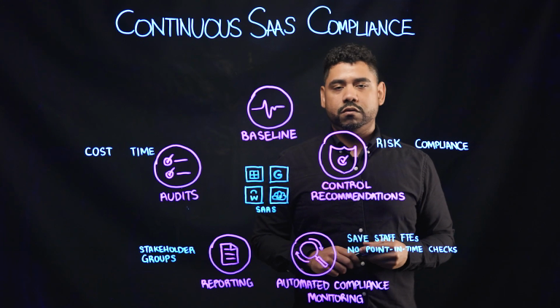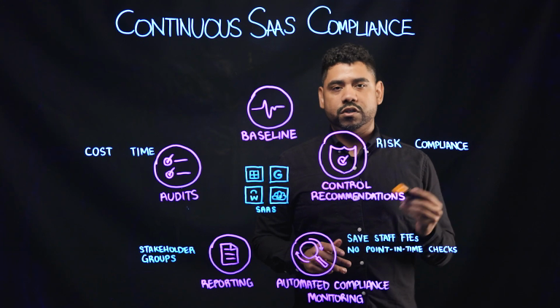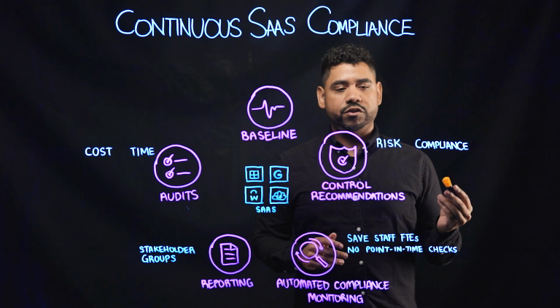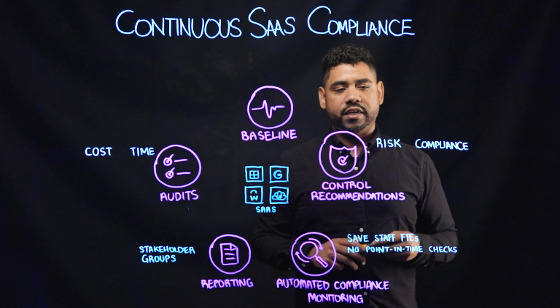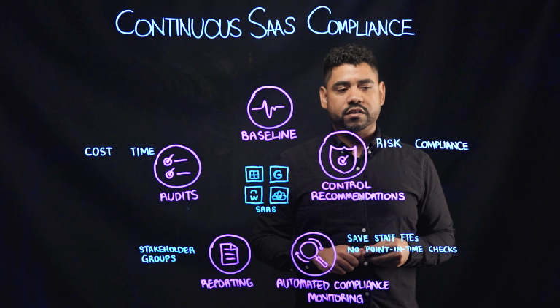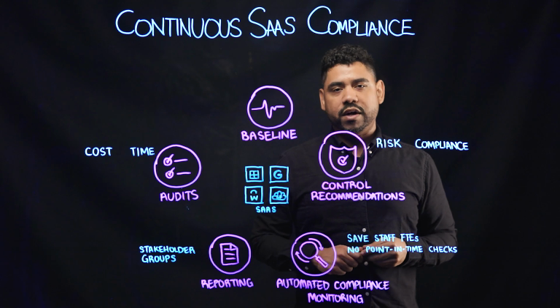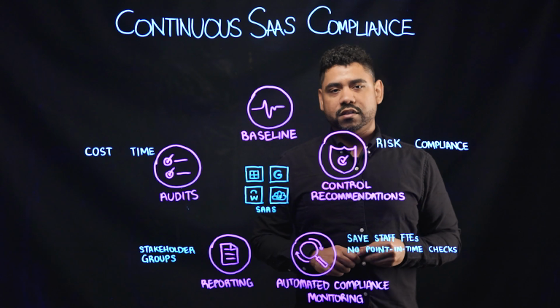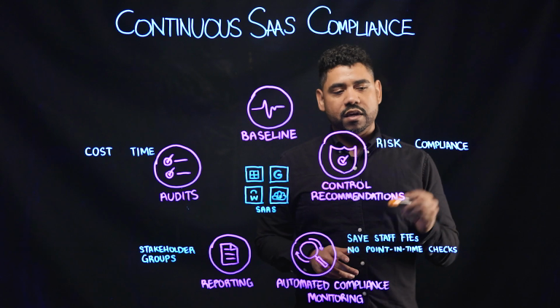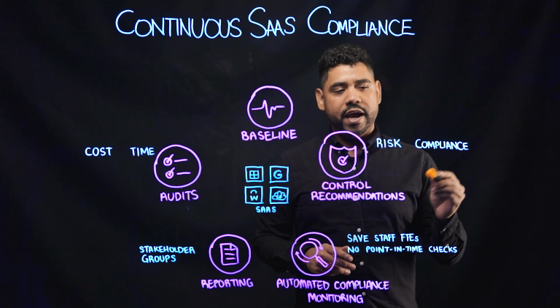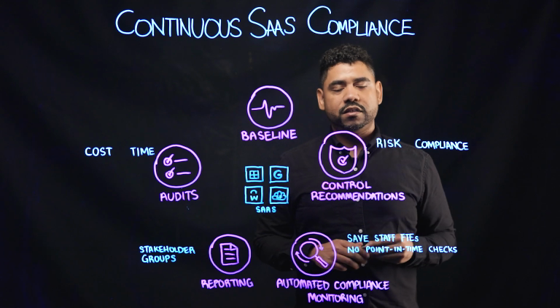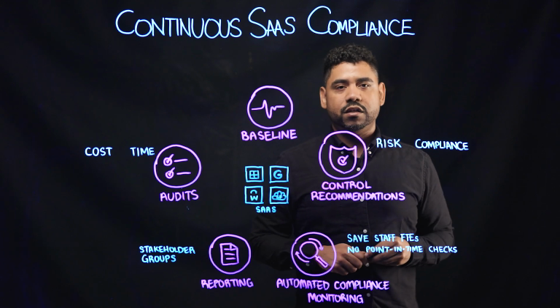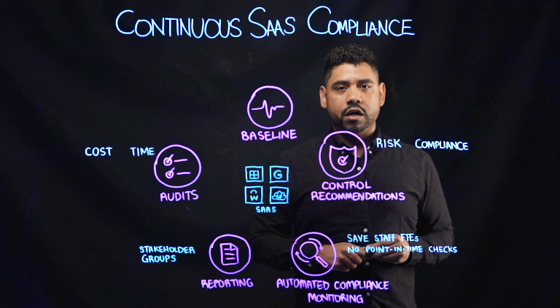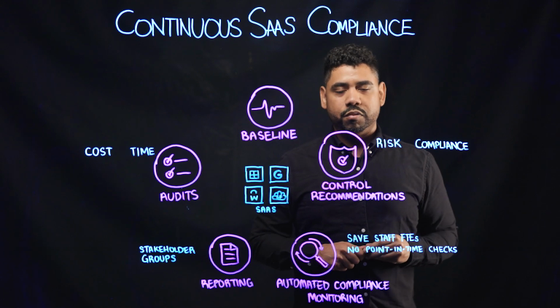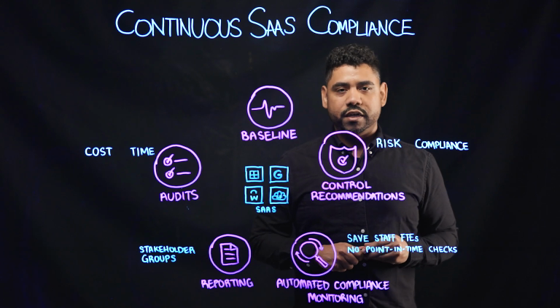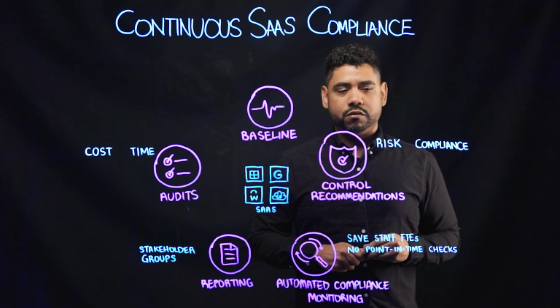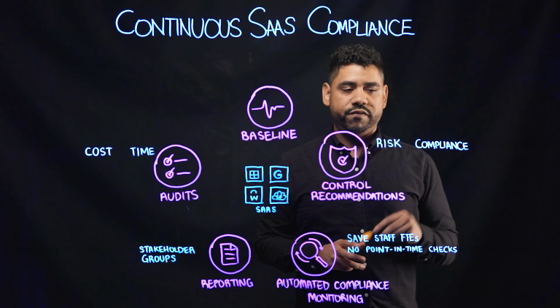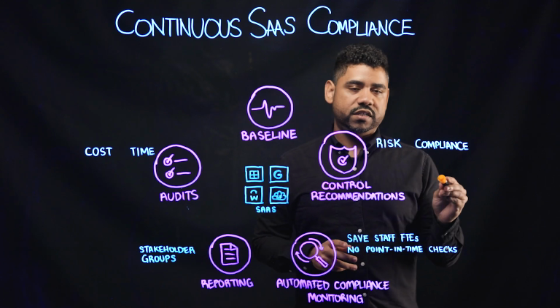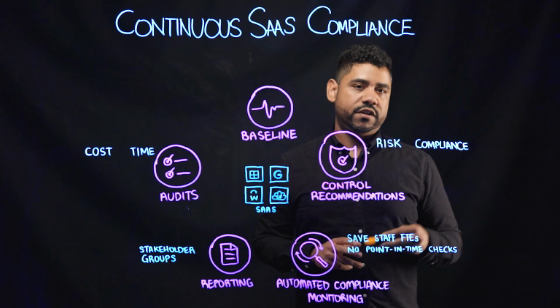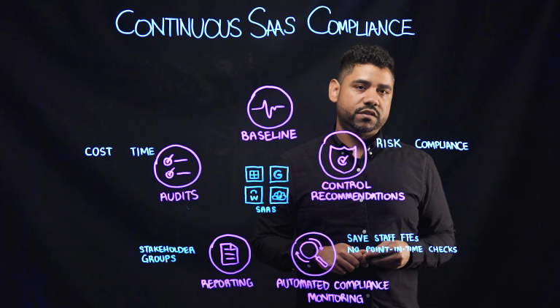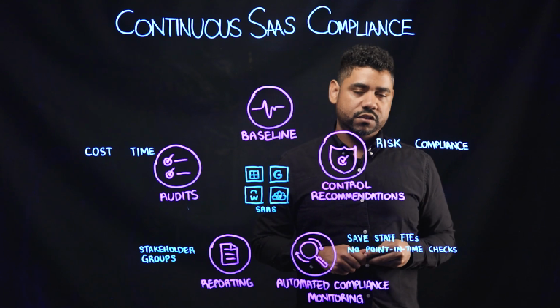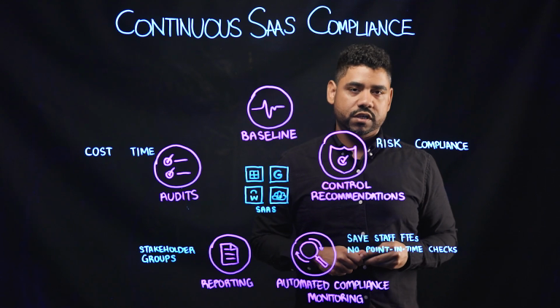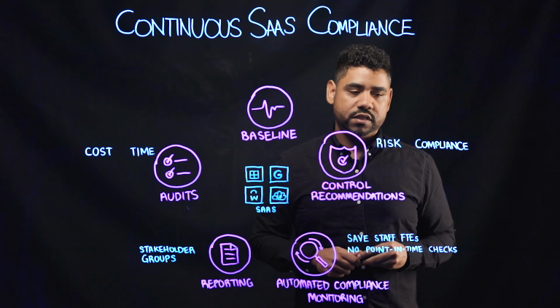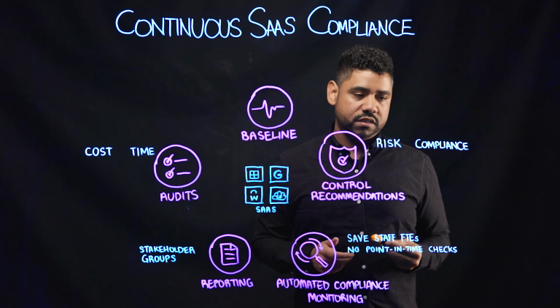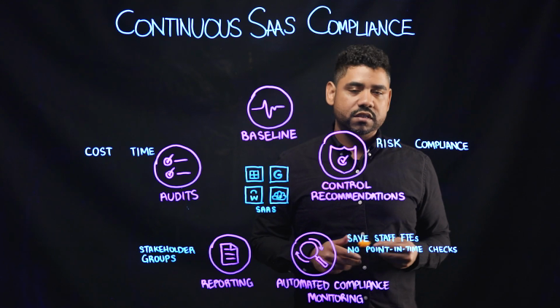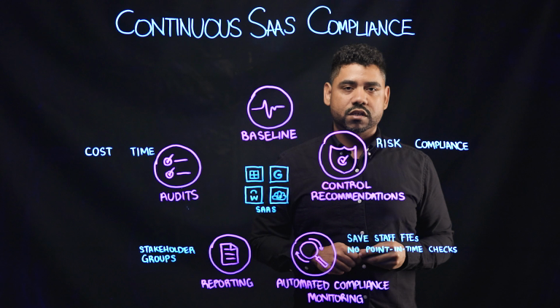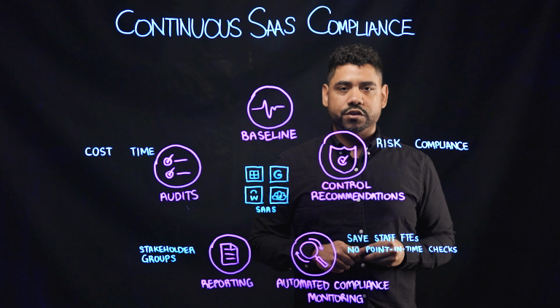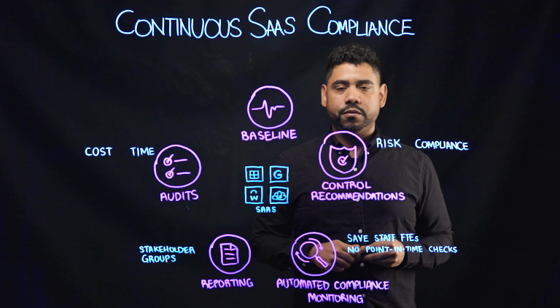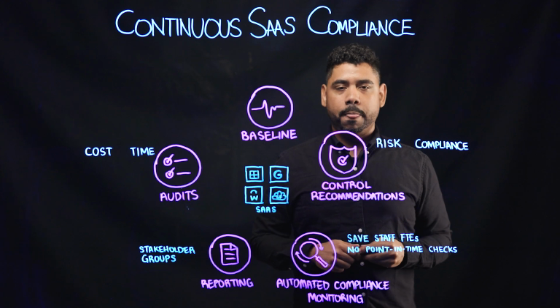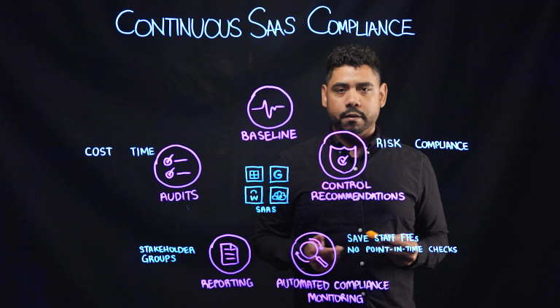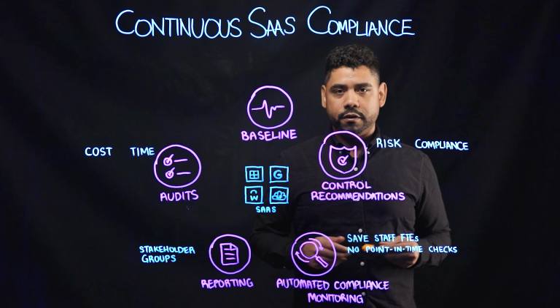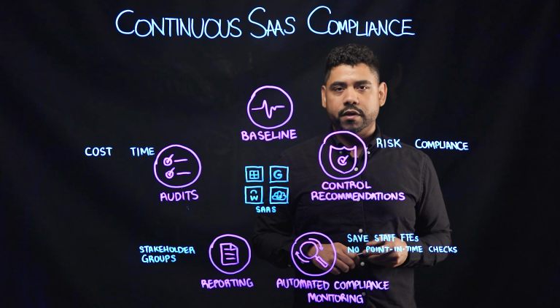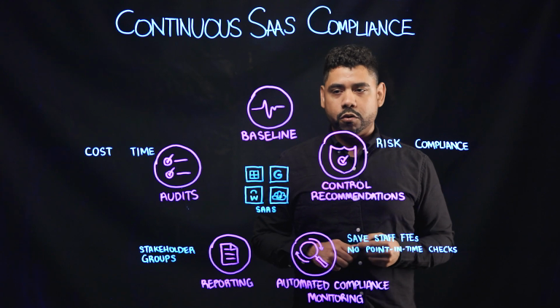which is measured against threats and non-compliance with various standards such as NIST, SOC2, HIPAA, and more.